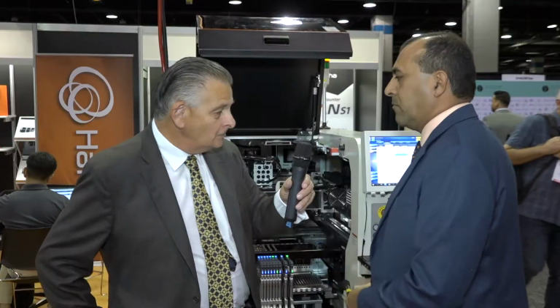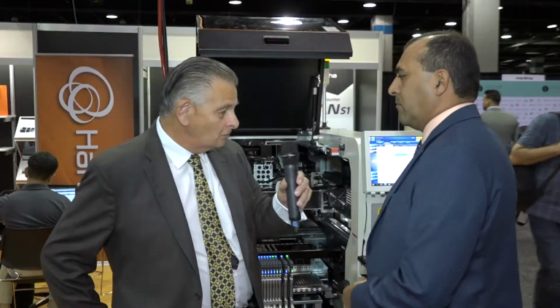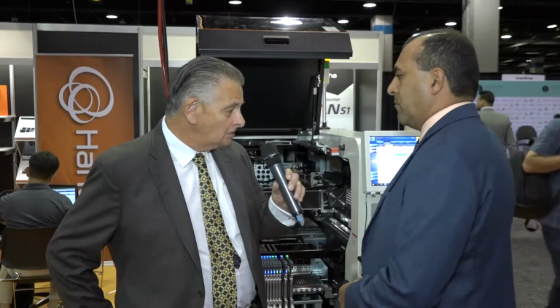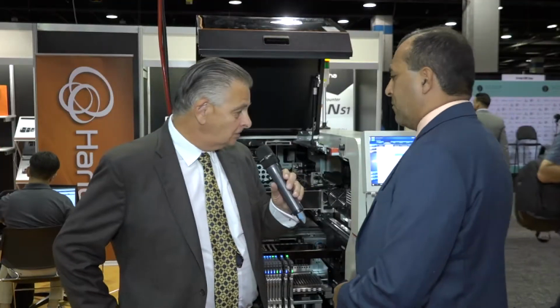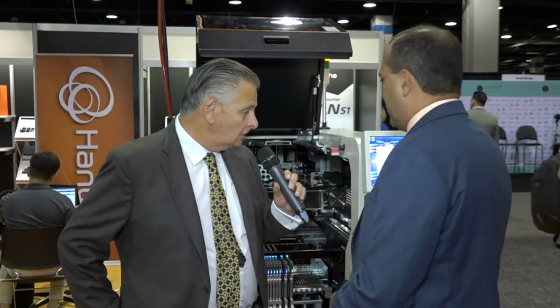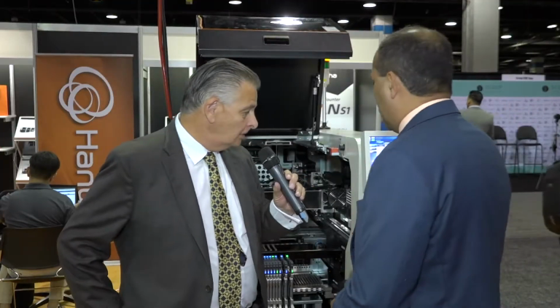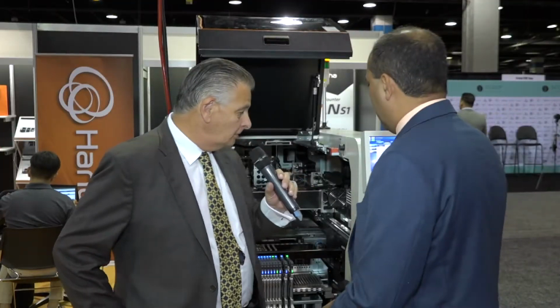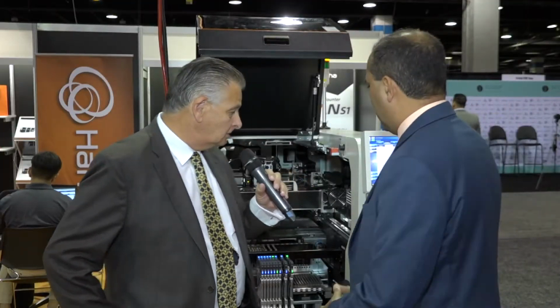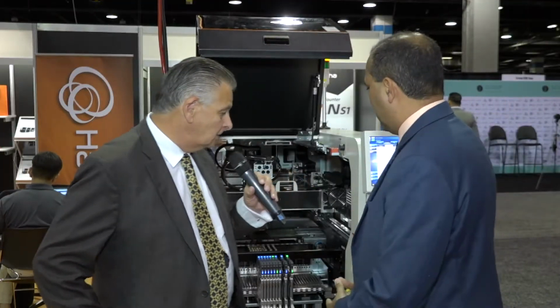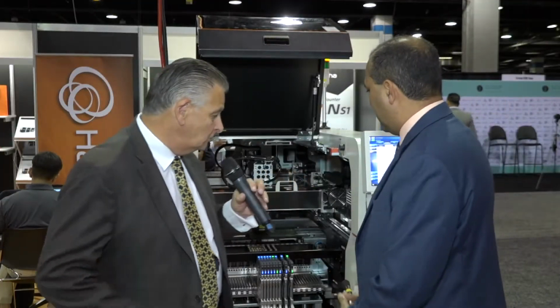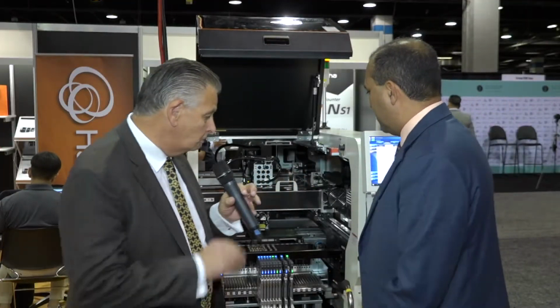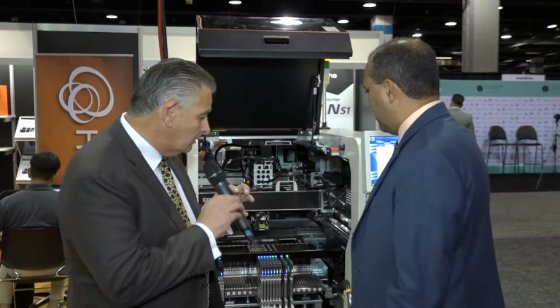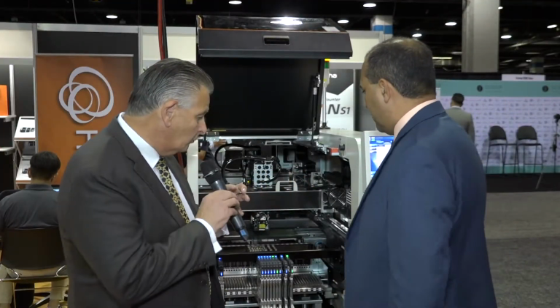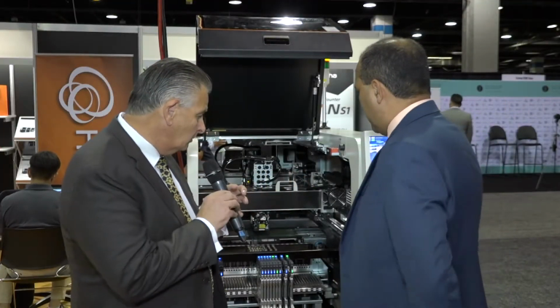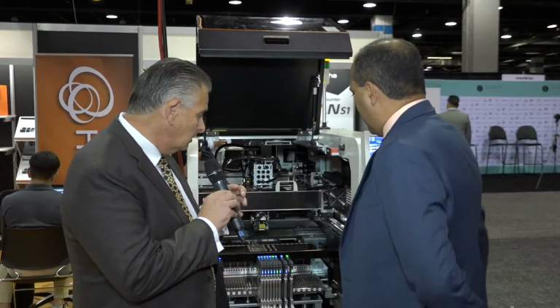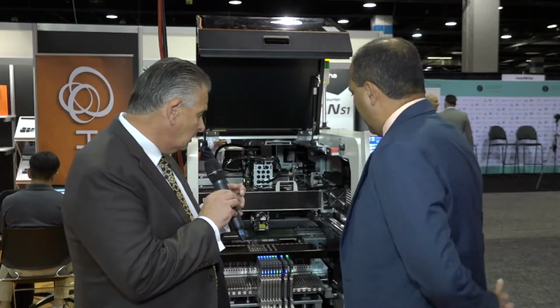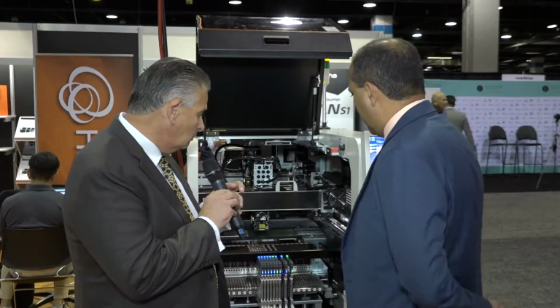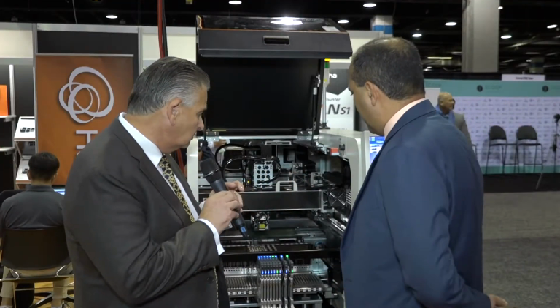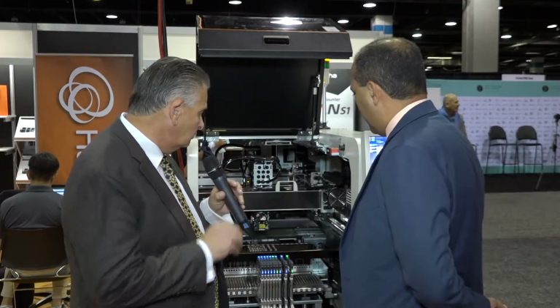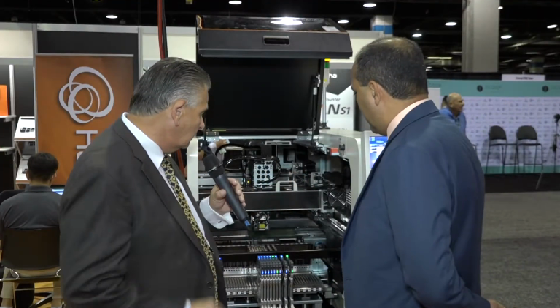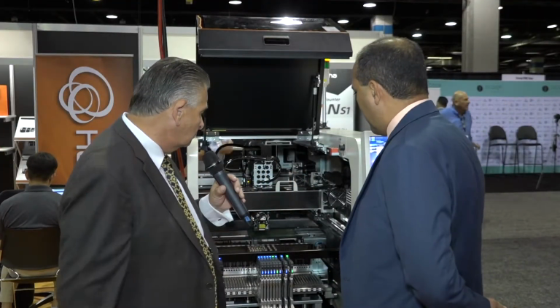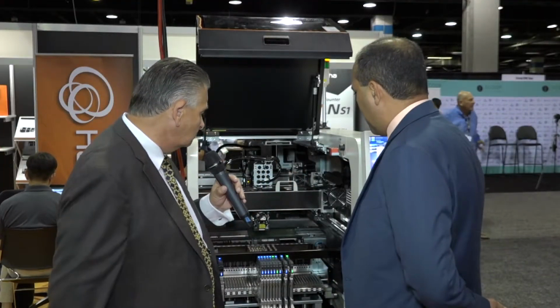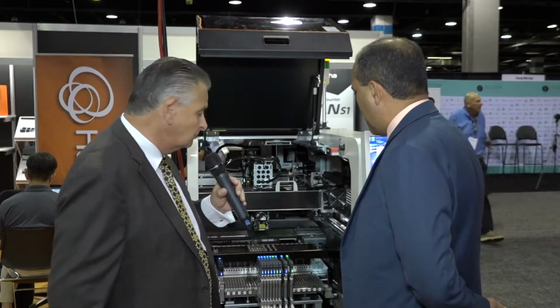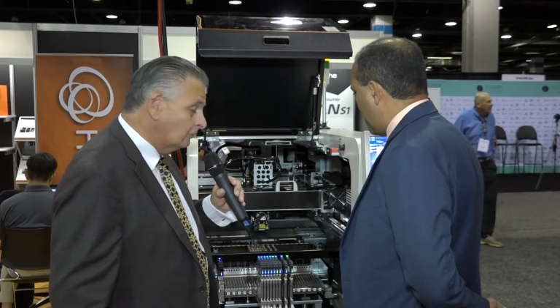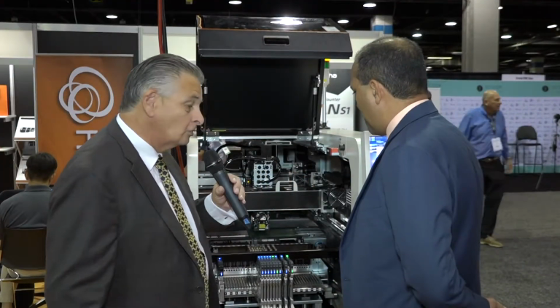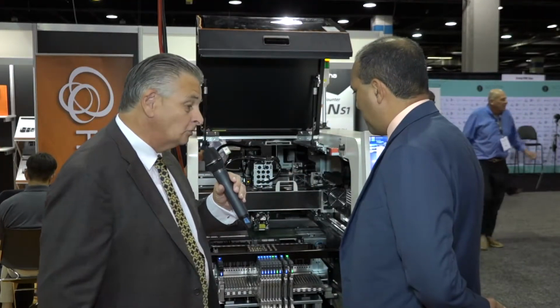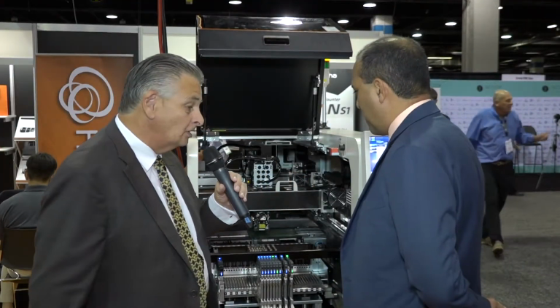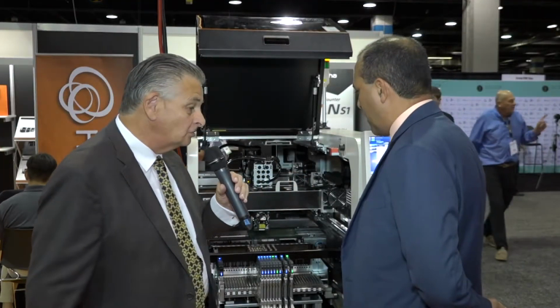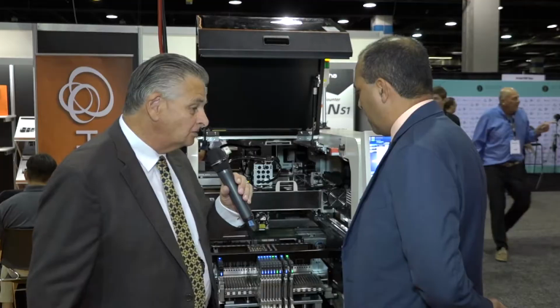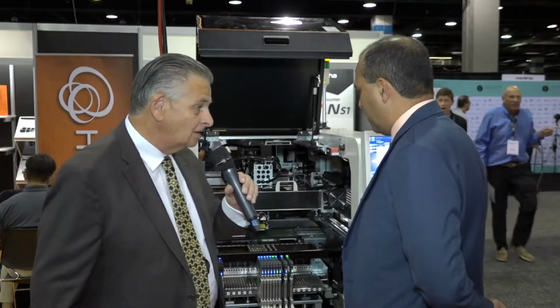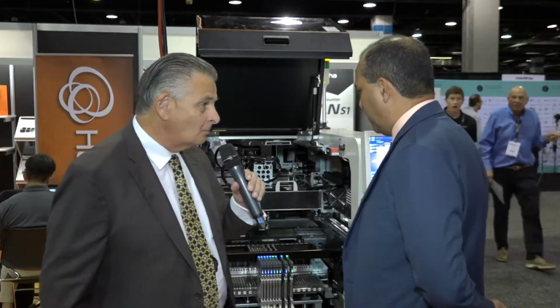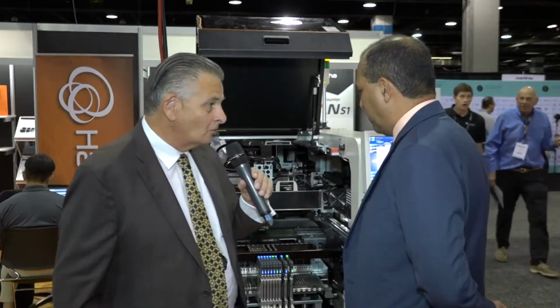It's certainly a very exciting new platform, and I want to thank you for showing it to us today, Marco.